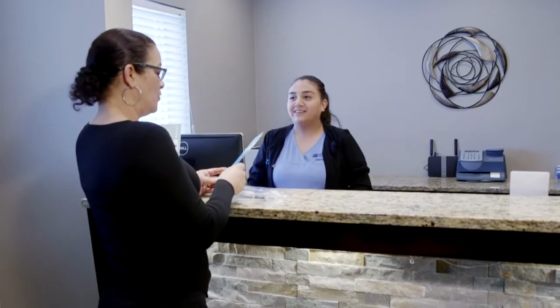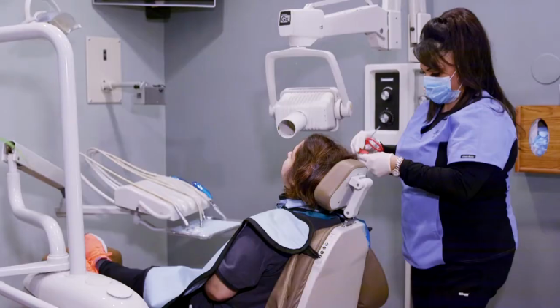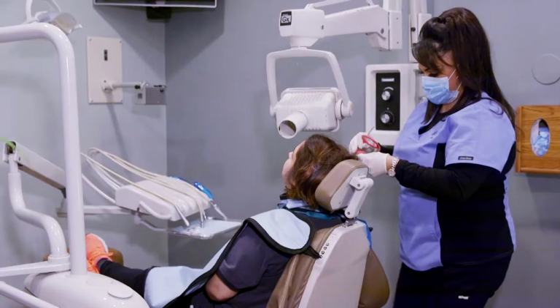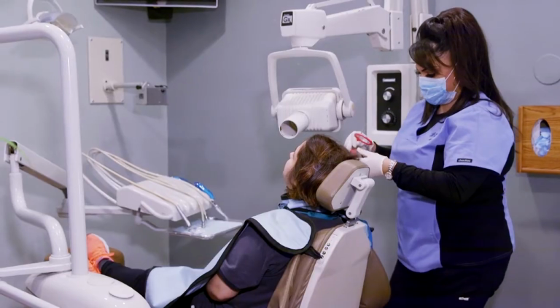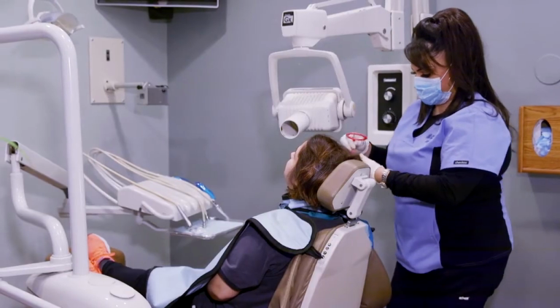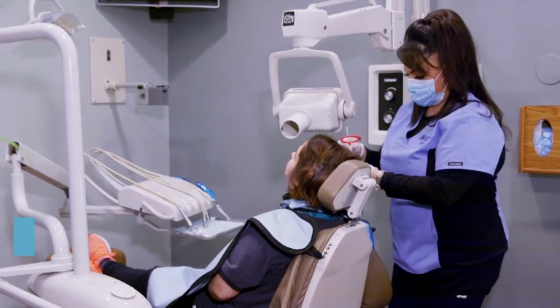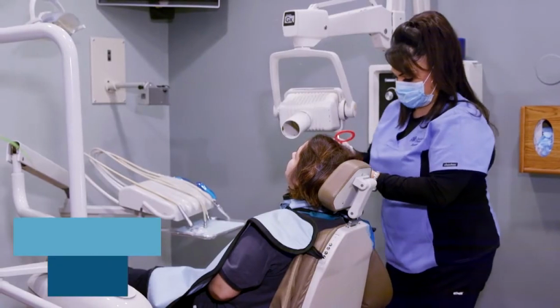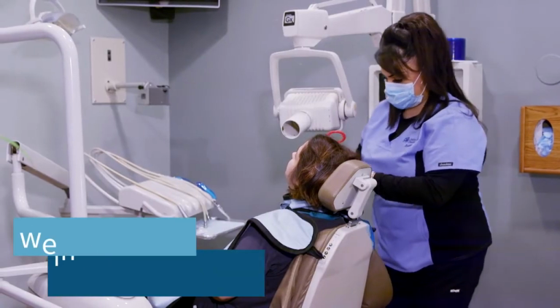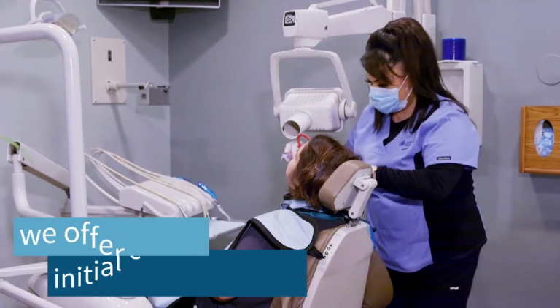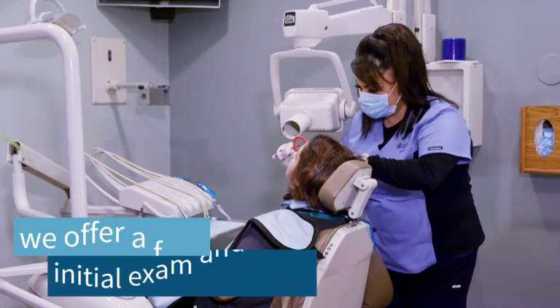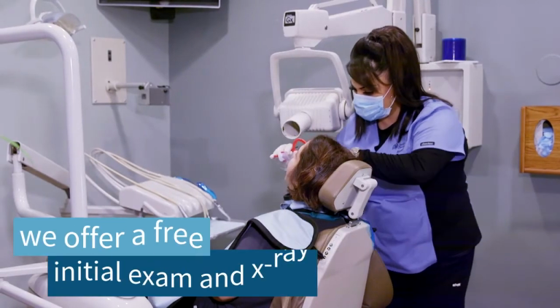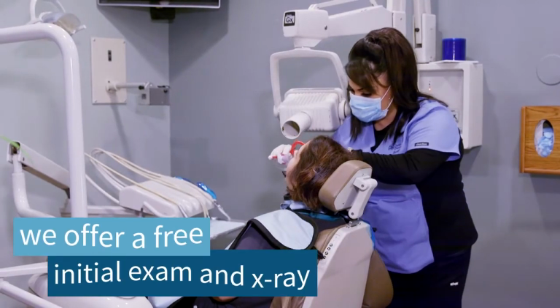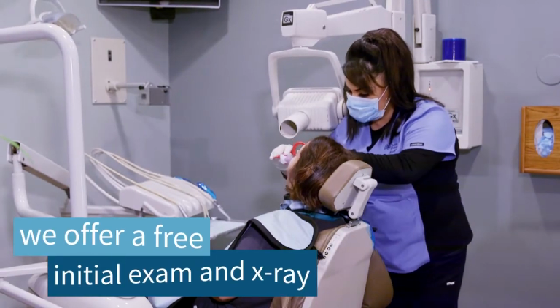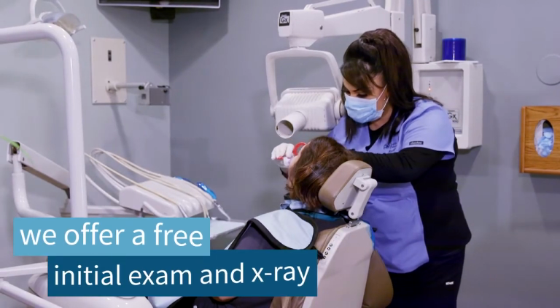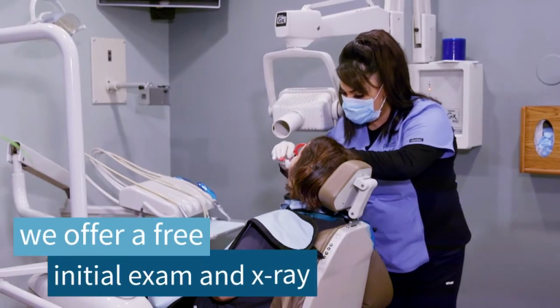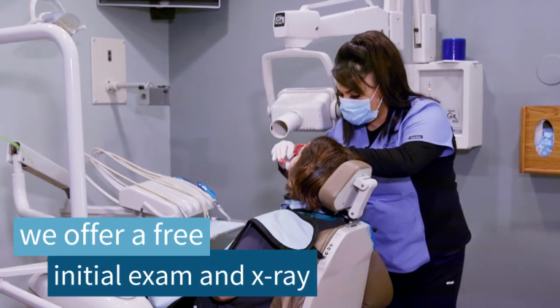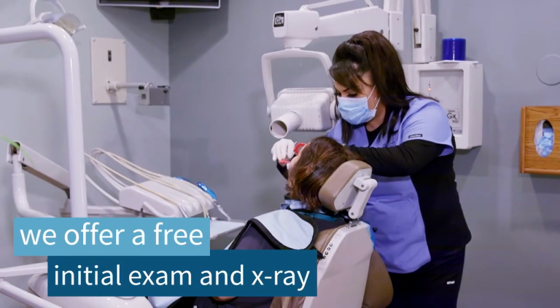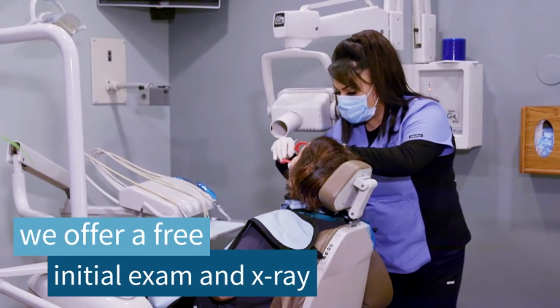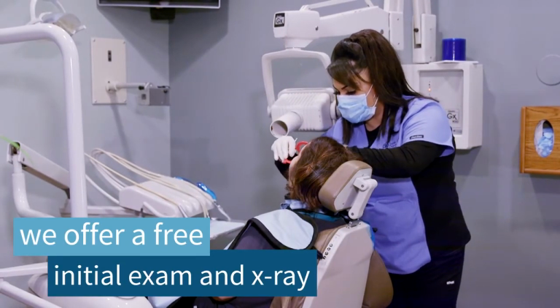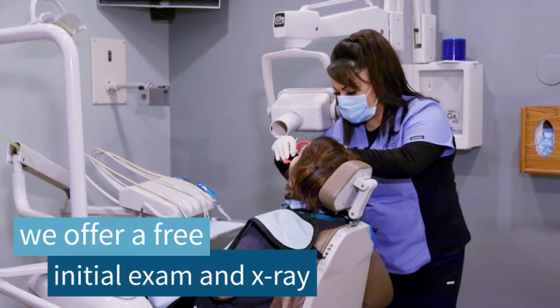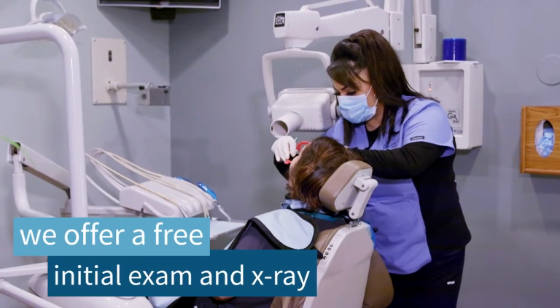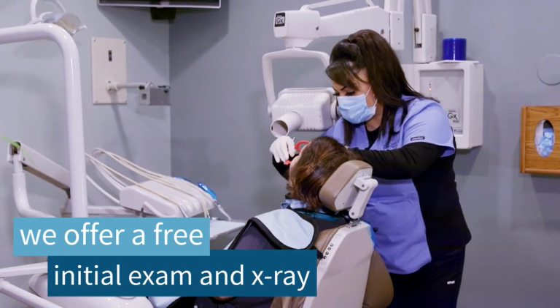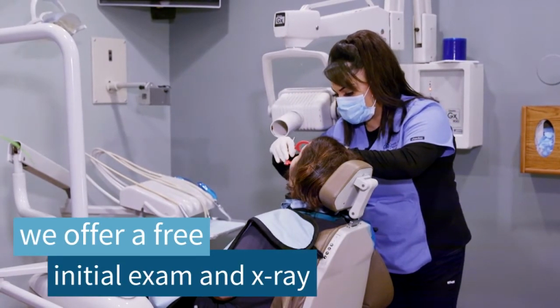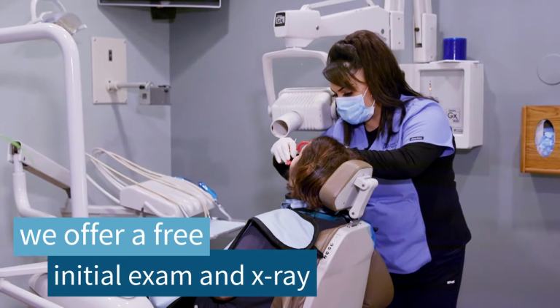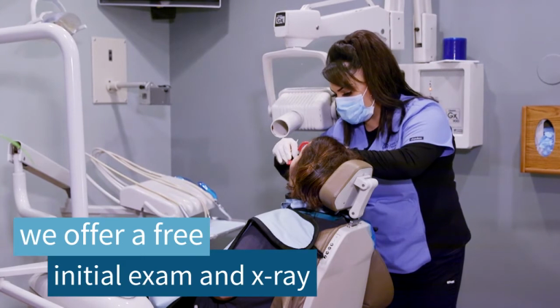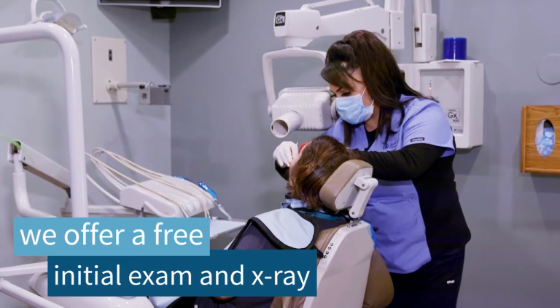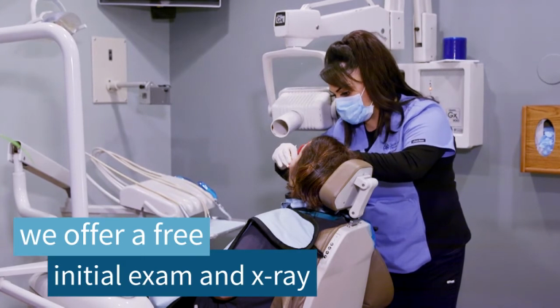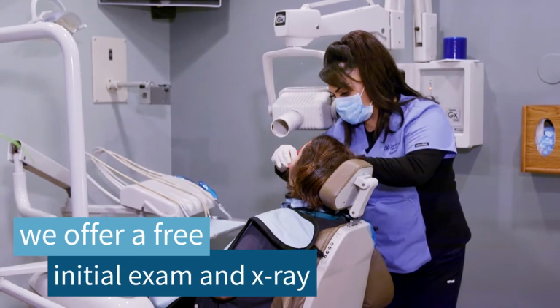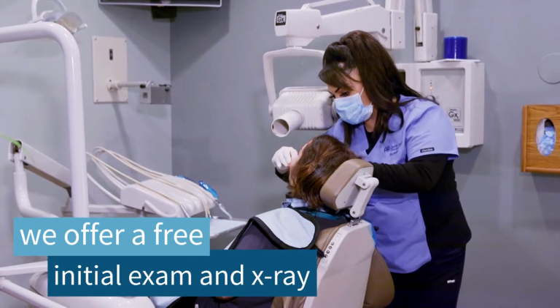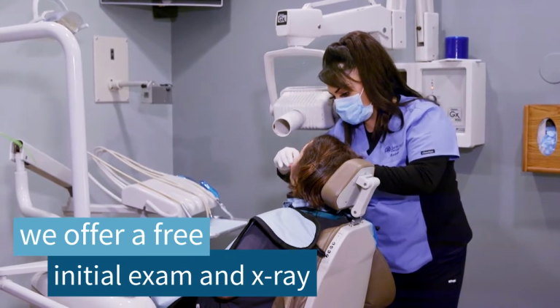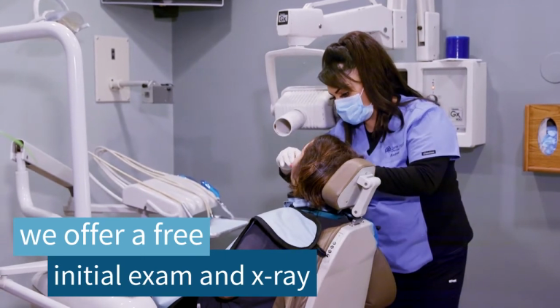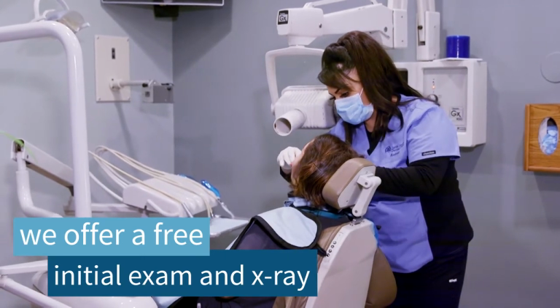One of the benefits that we provide here at 34th Street is a free initial exam and x-ray.